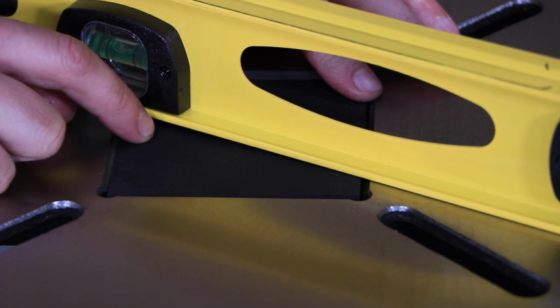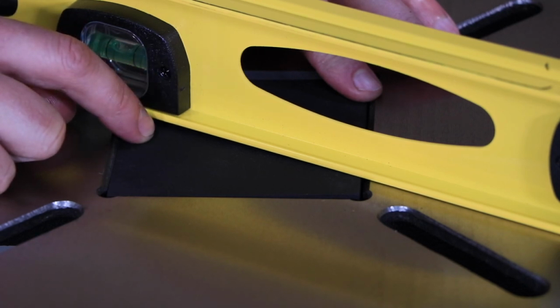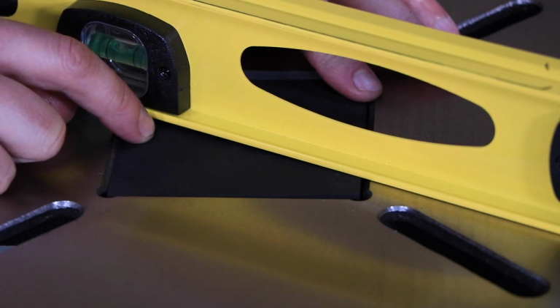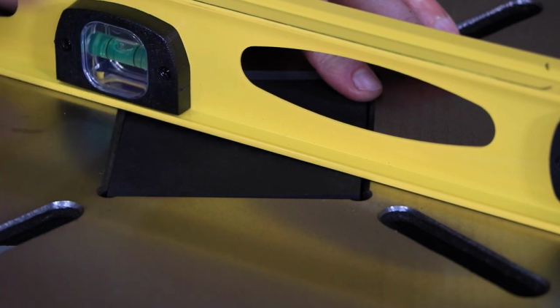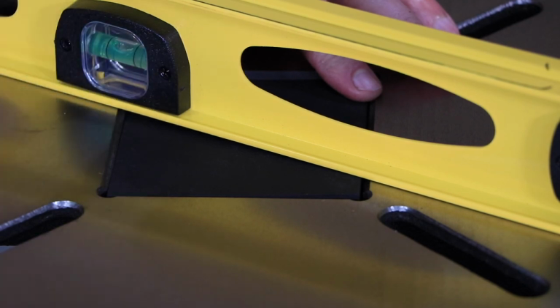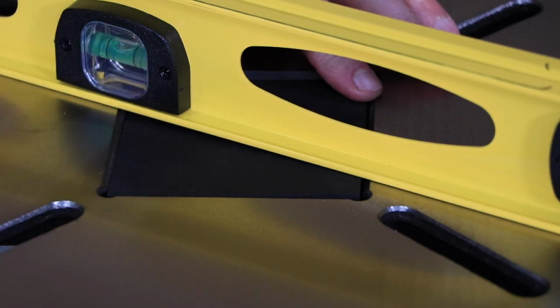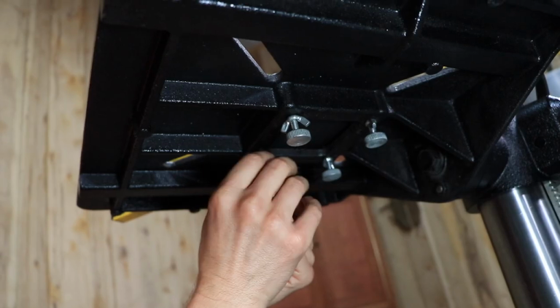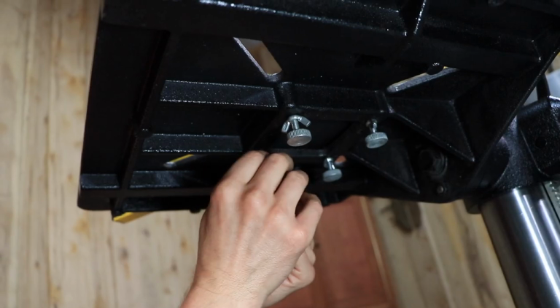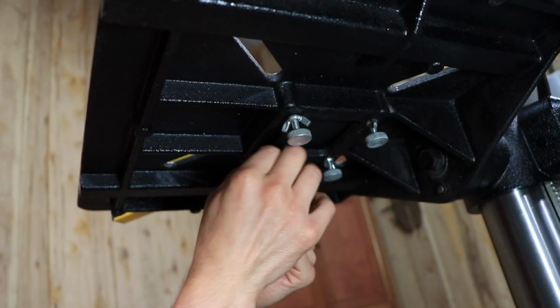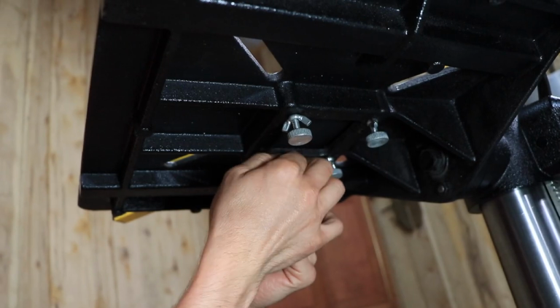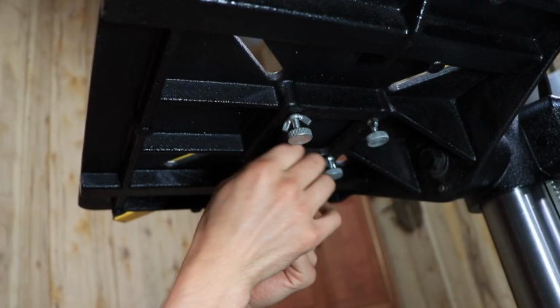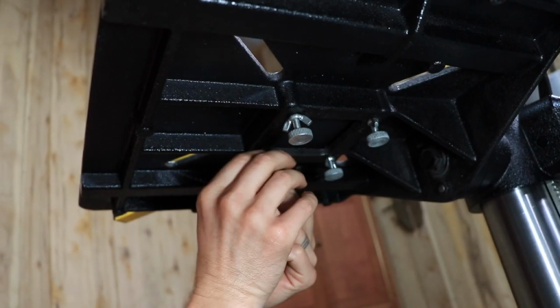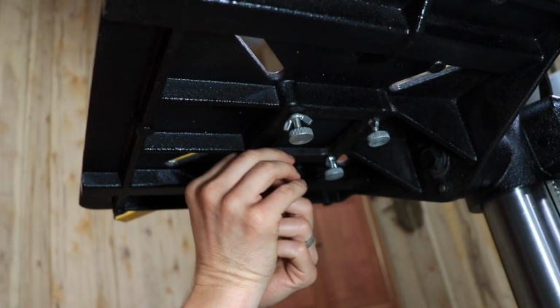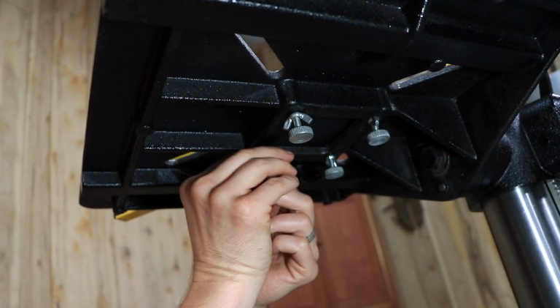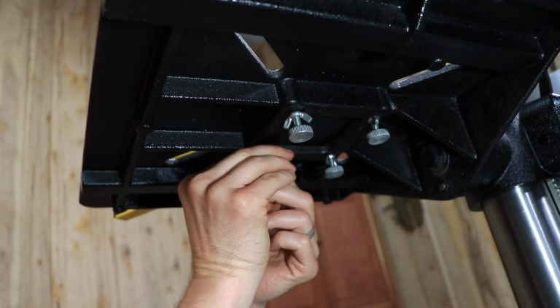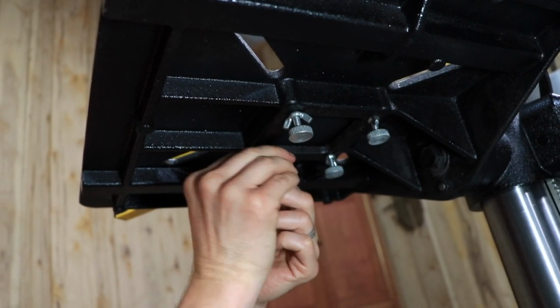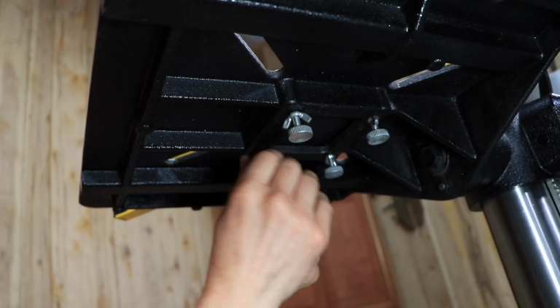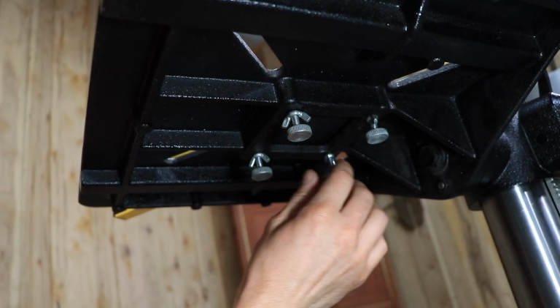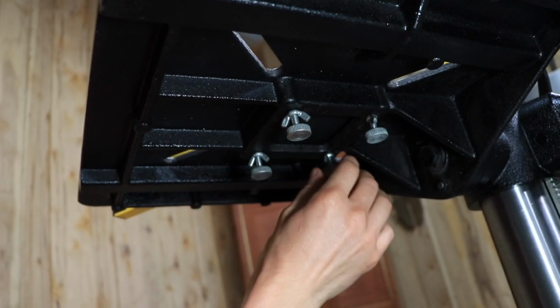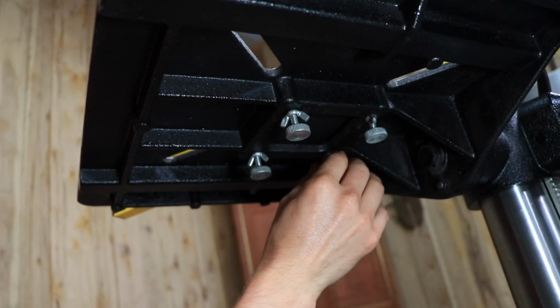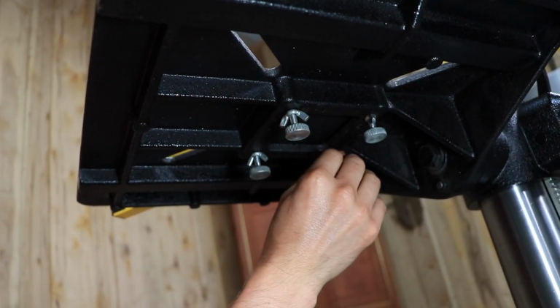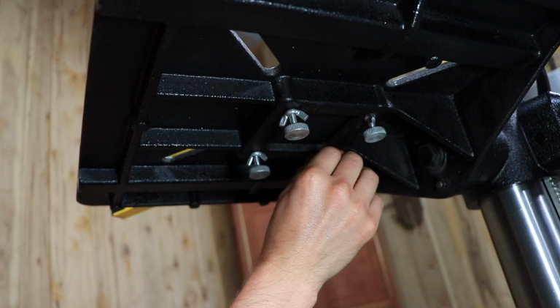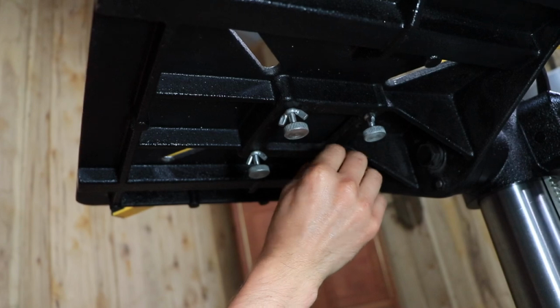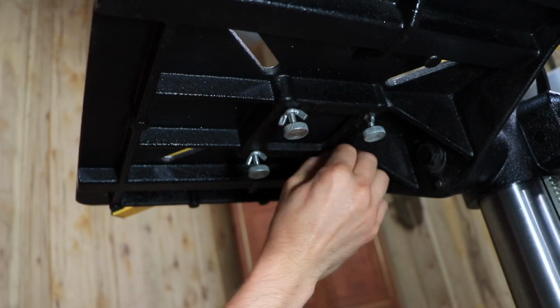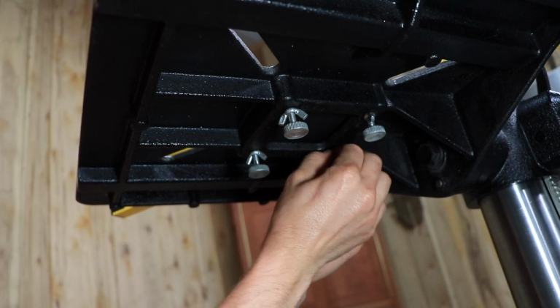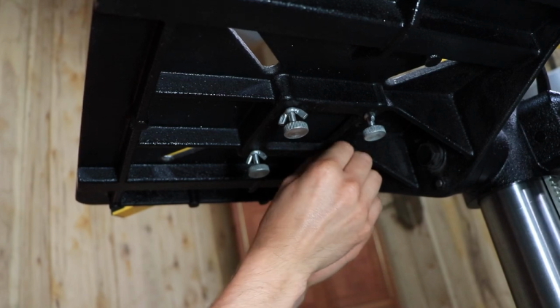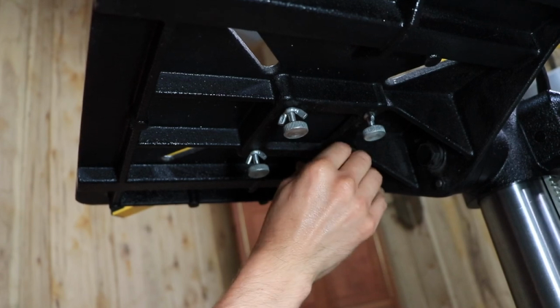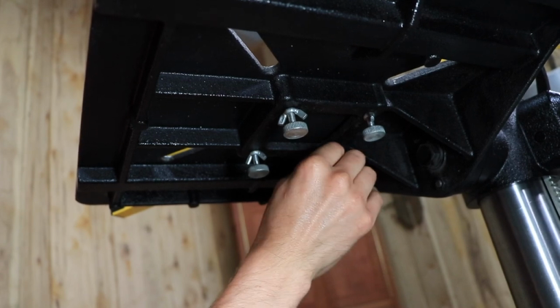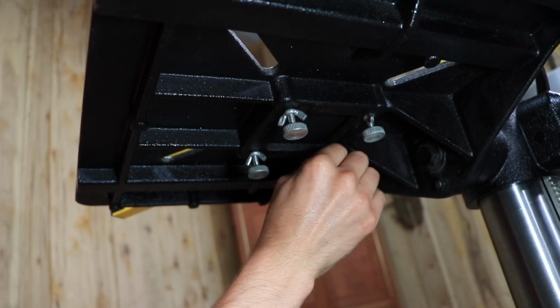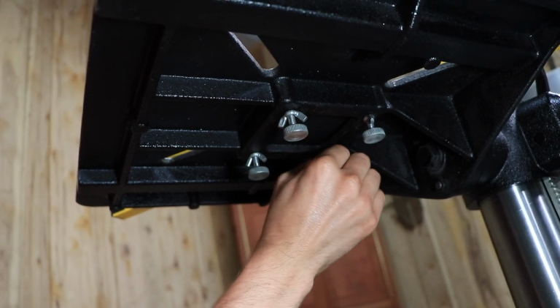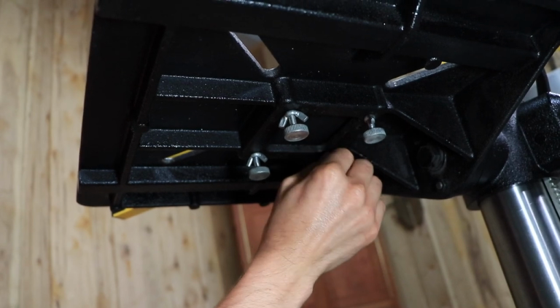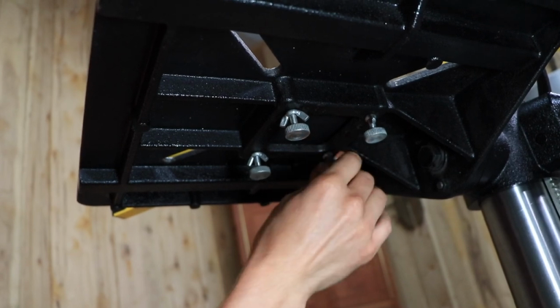Tighten the four wing nuts underneath. Lock the block in place with the two wood screws.